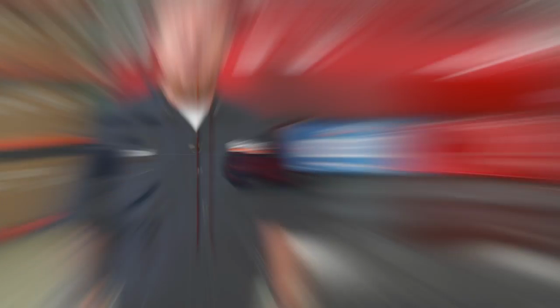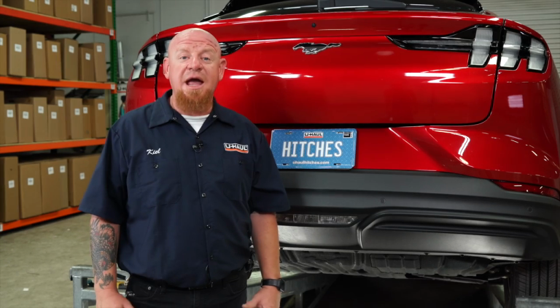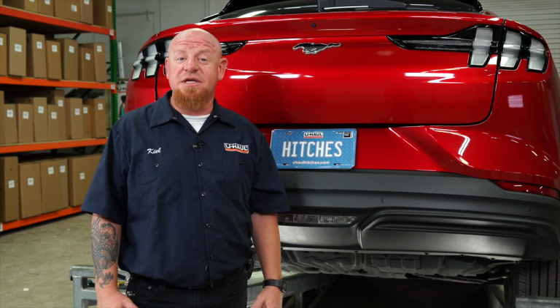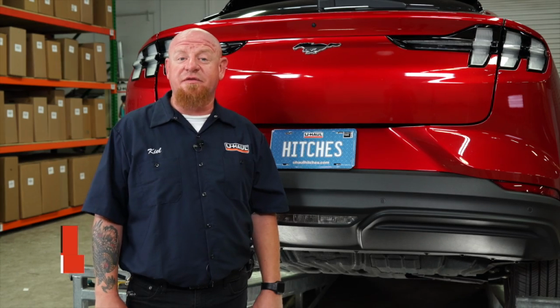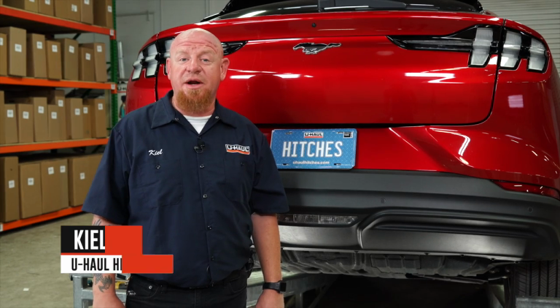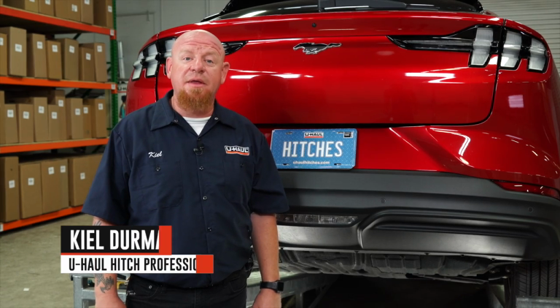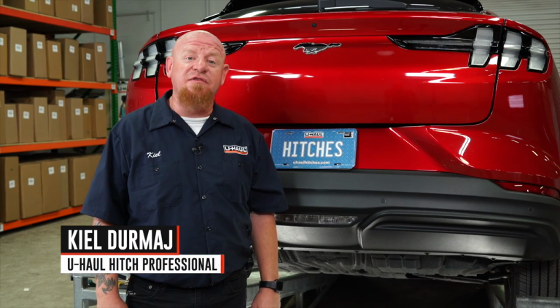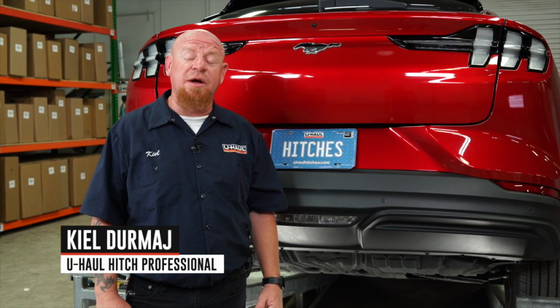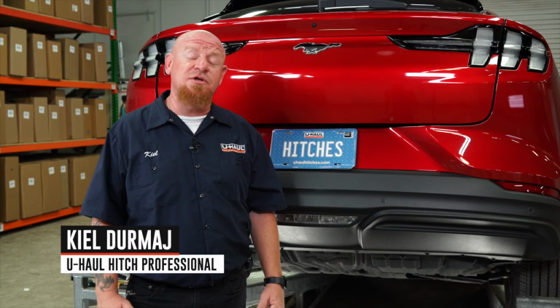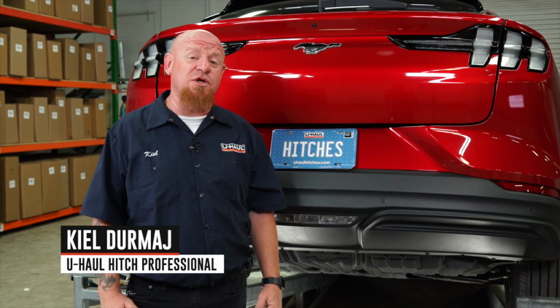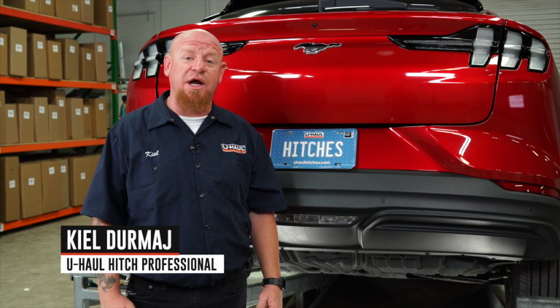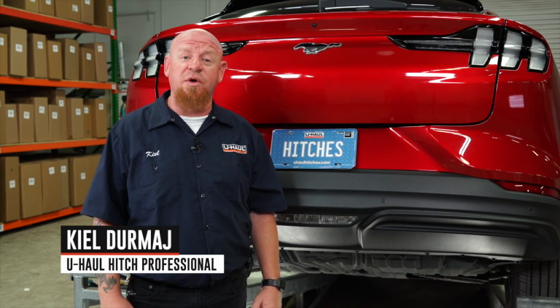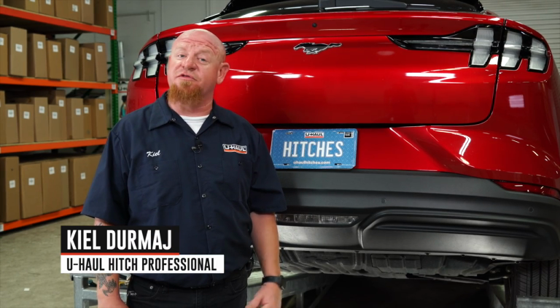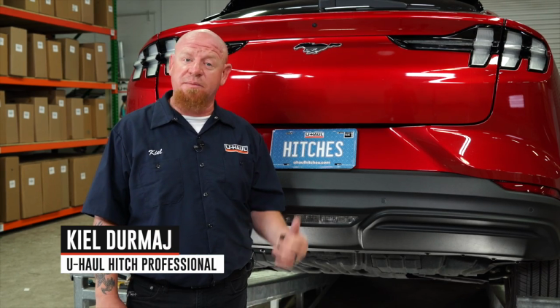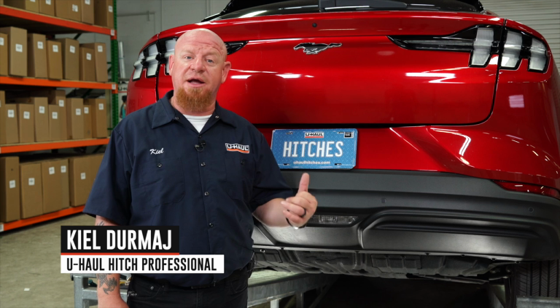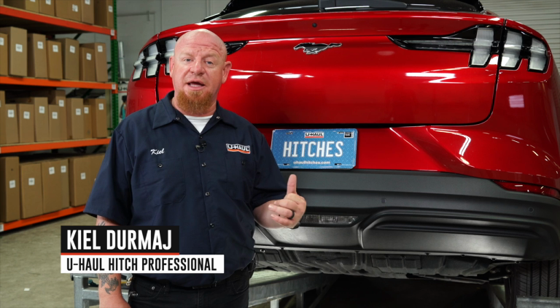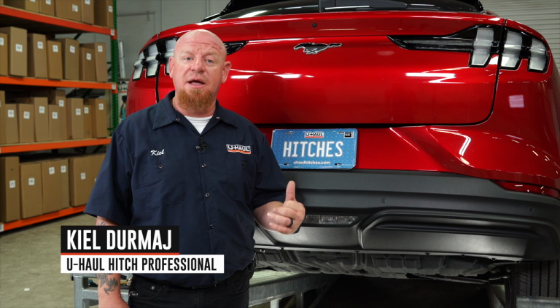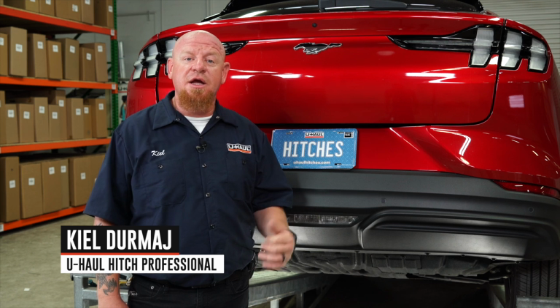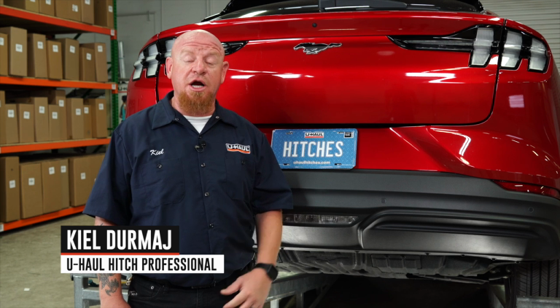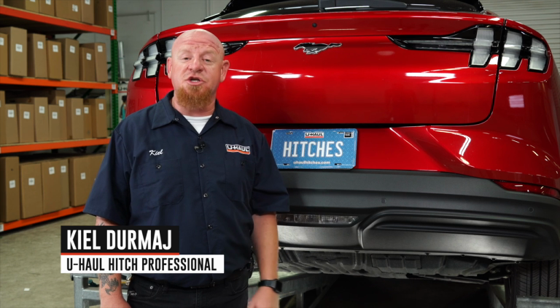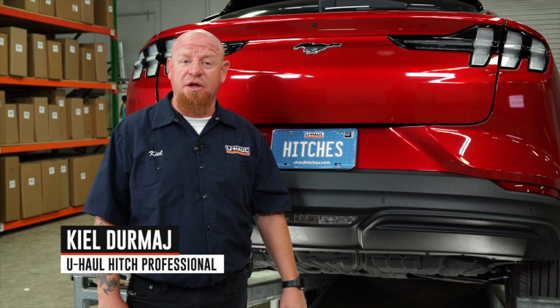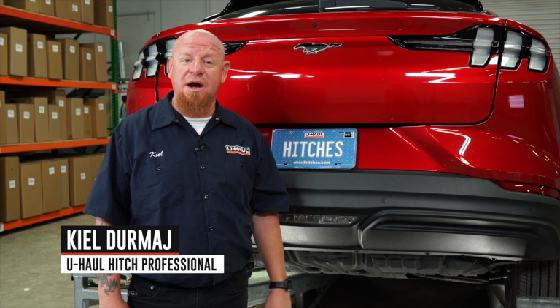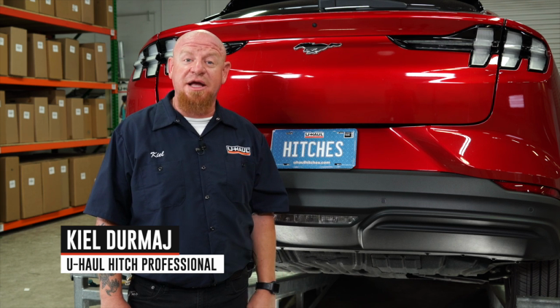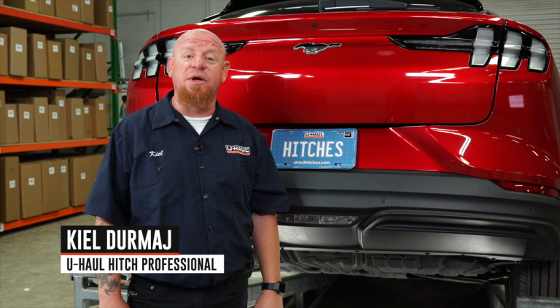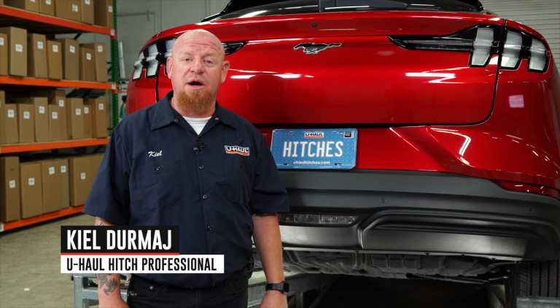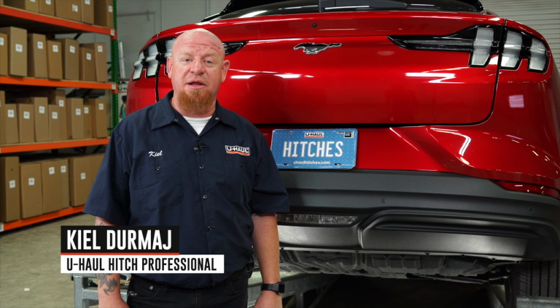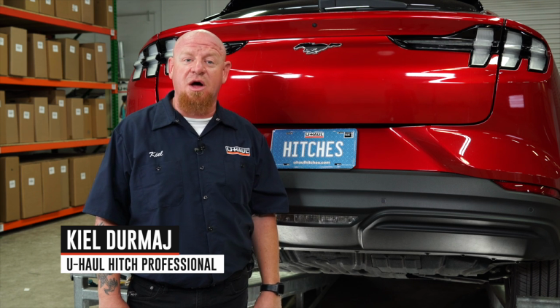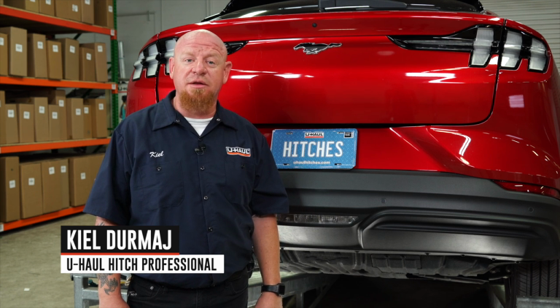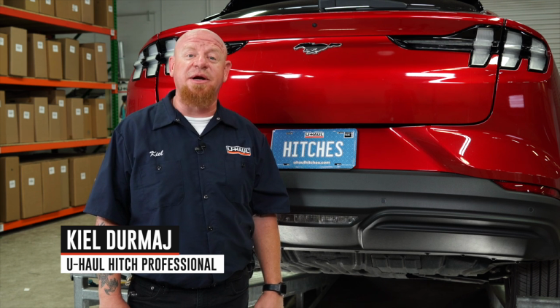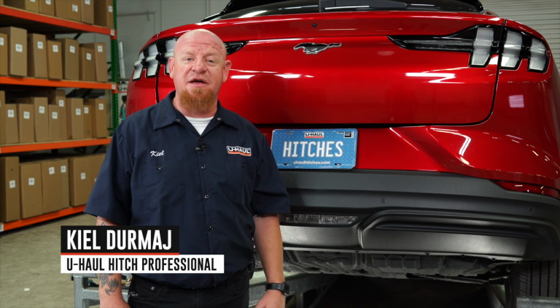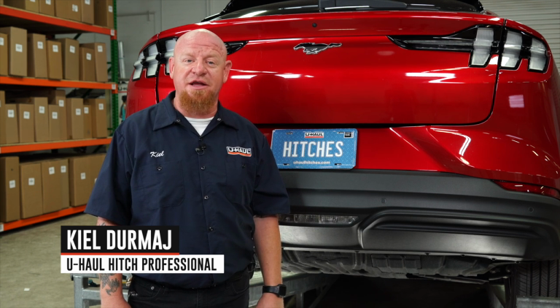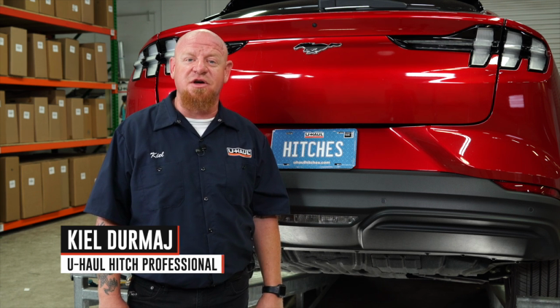Hey, what's up everybody? If you're gonna tow a trailer with your Ford Mach-E, you're gonna need trailer wiring. It's required by law. Let's break down that install.